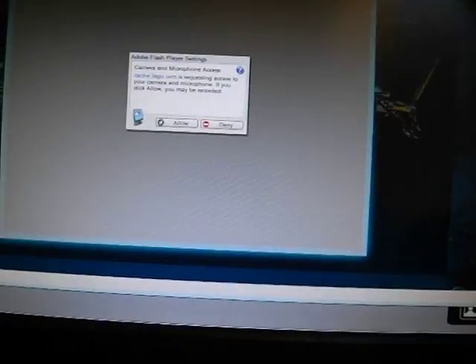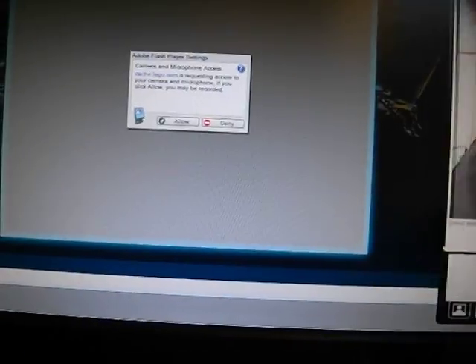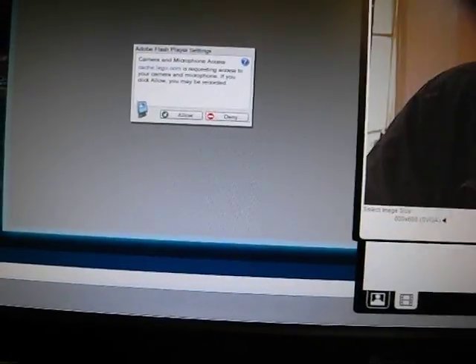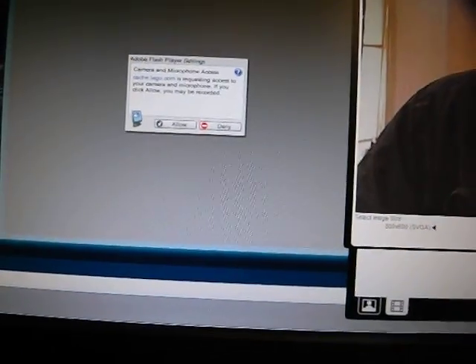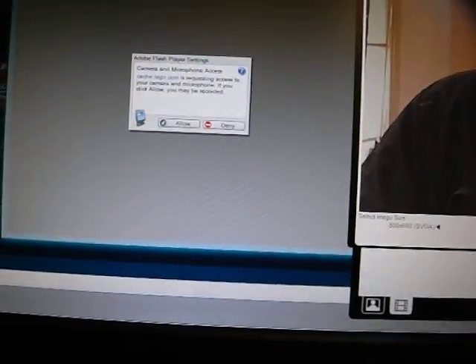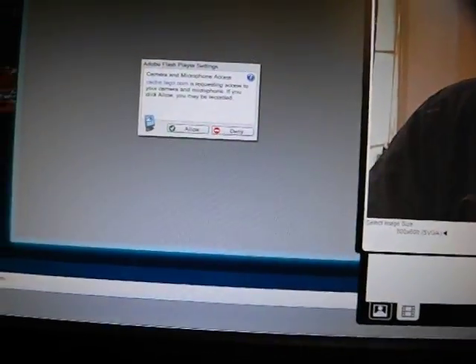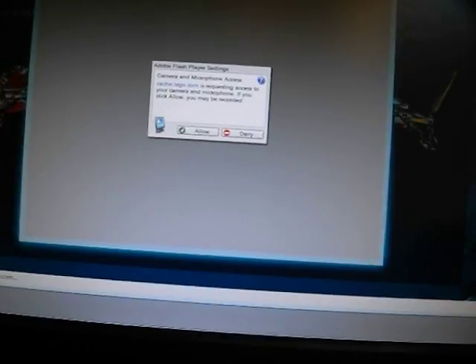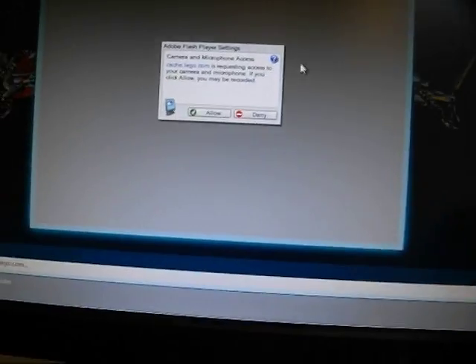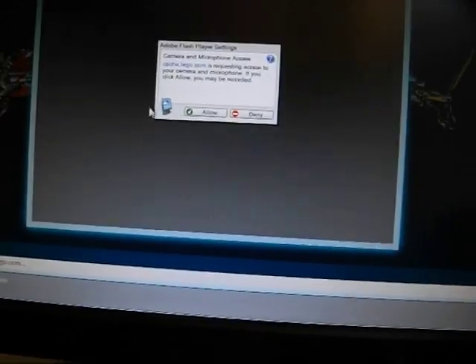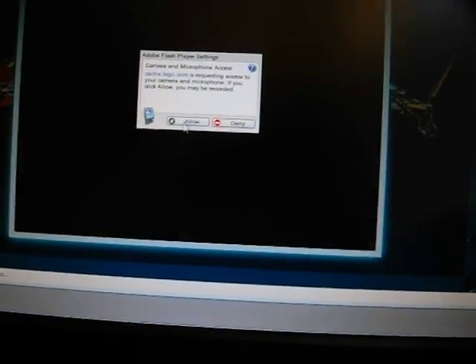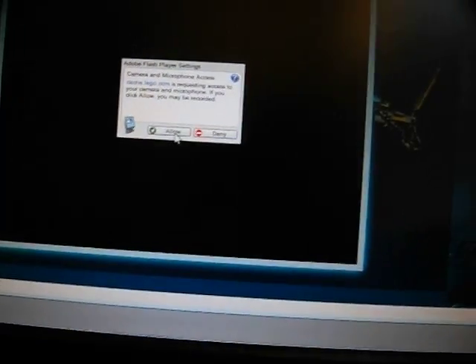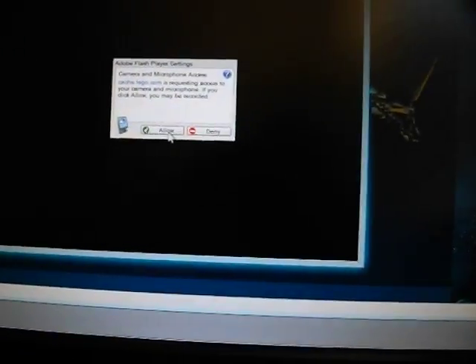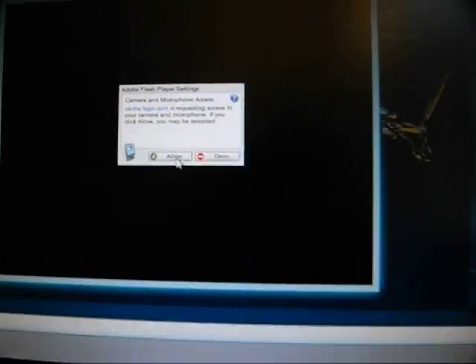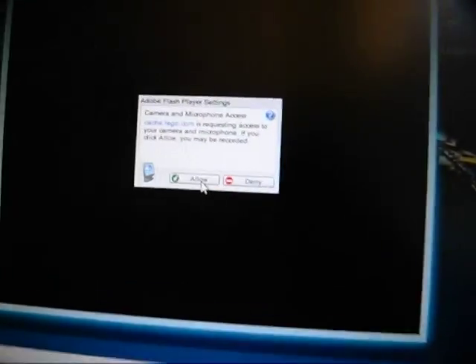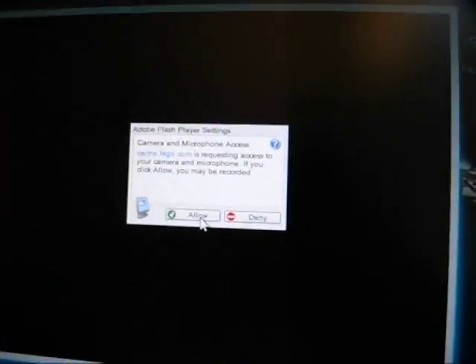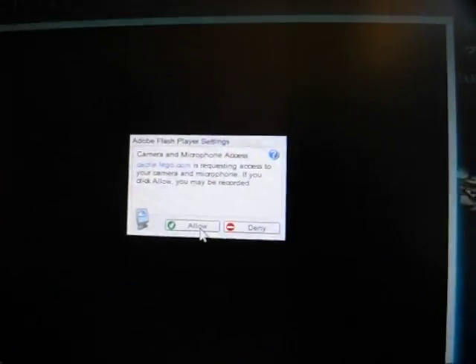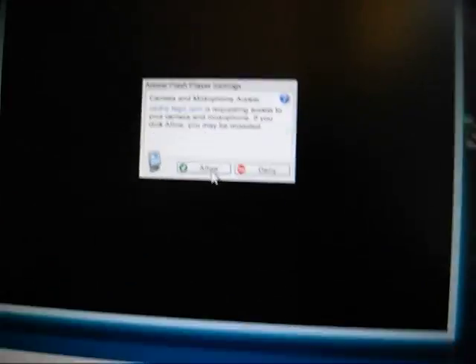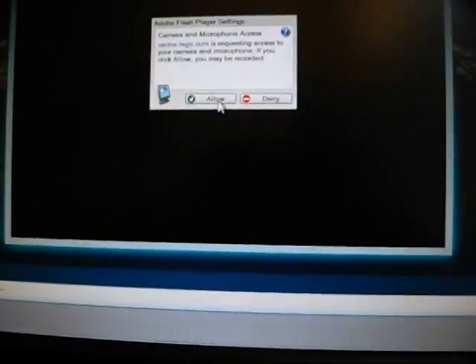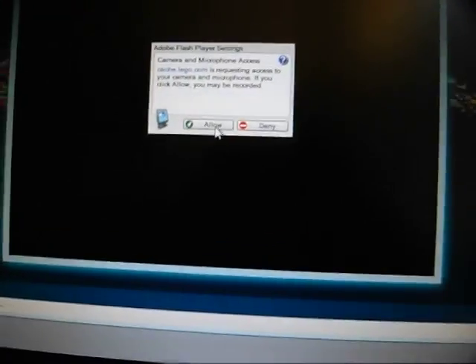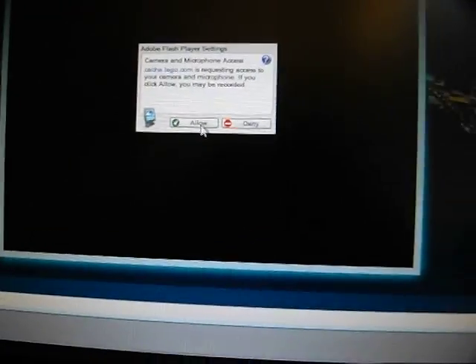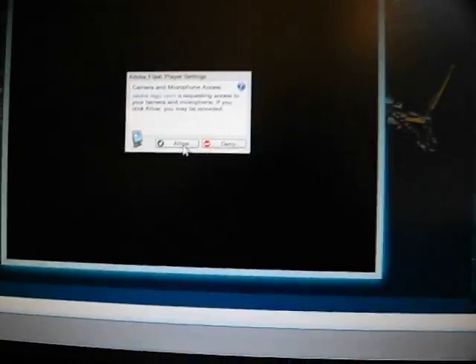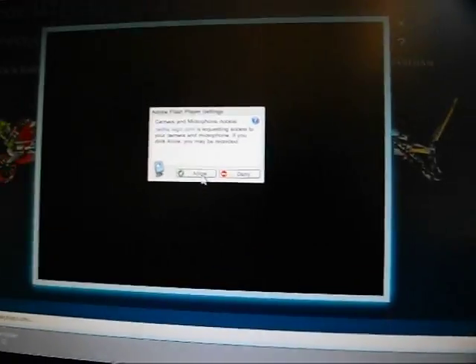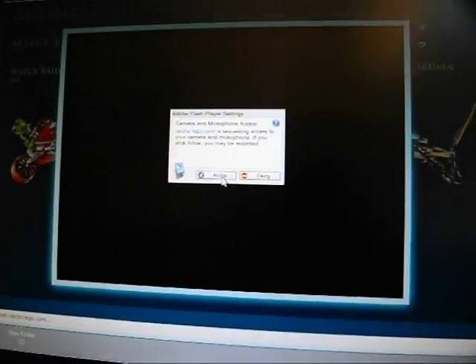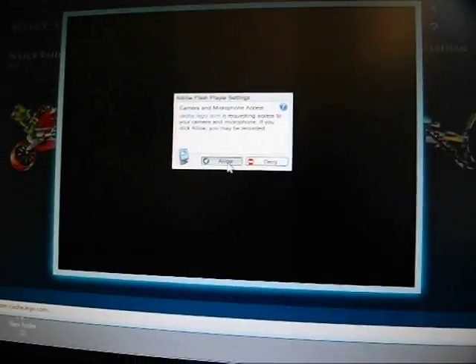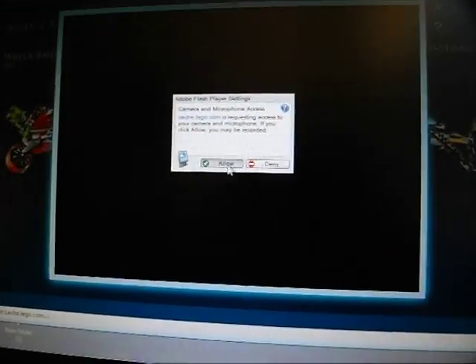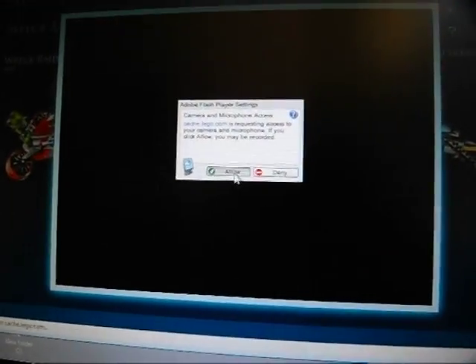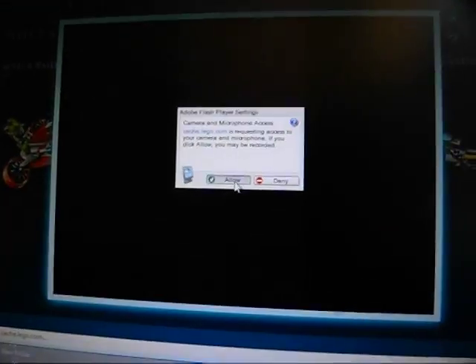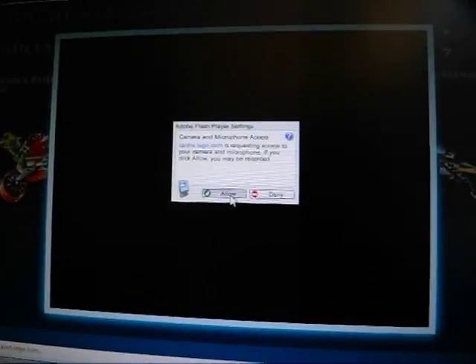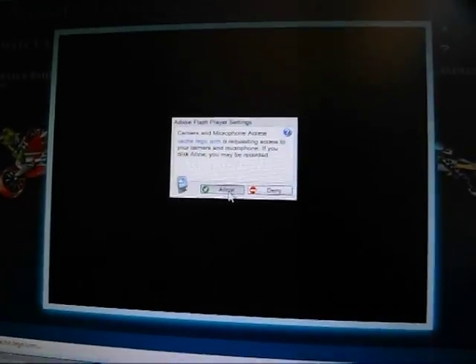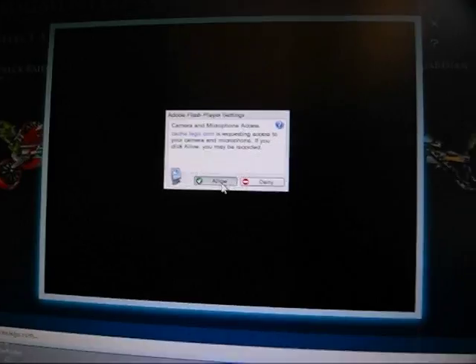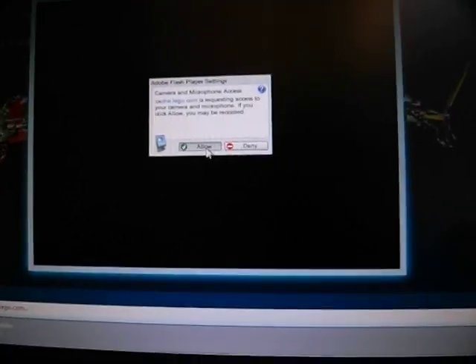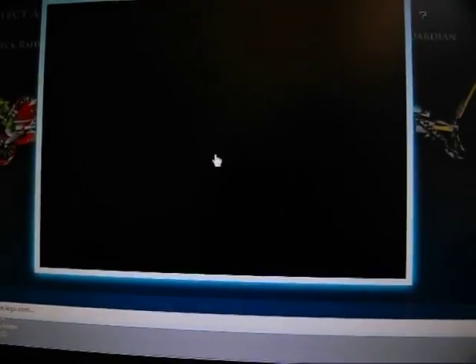Let's just close something else. If you want to allow your camera to be used, you just click Allow.